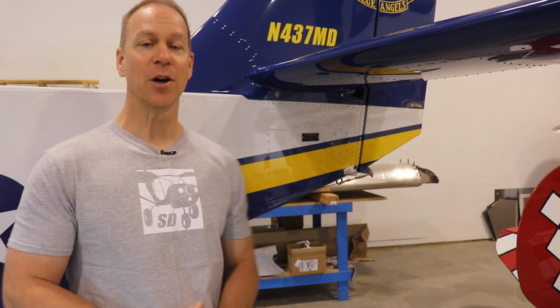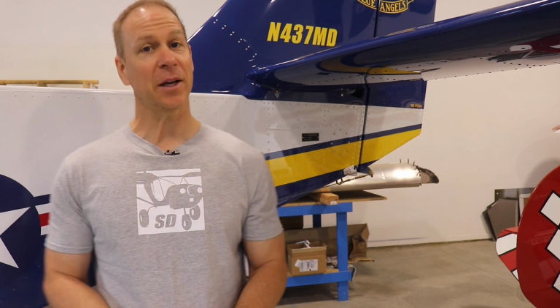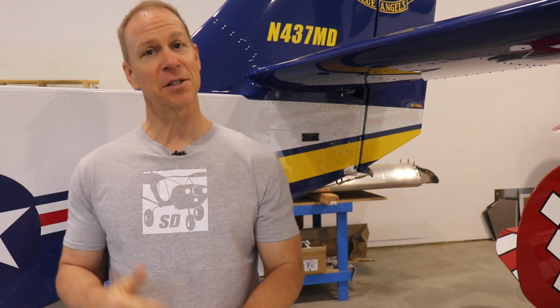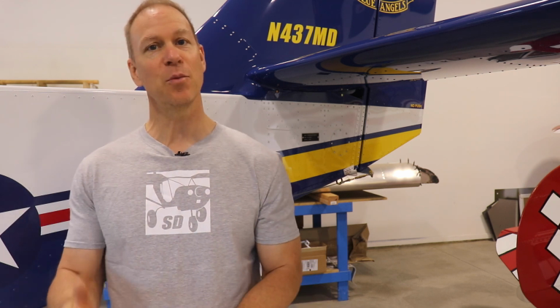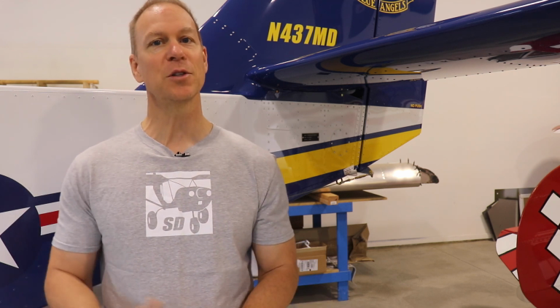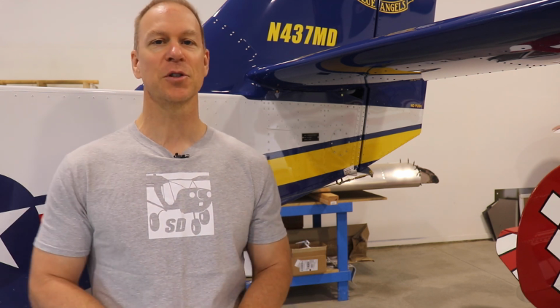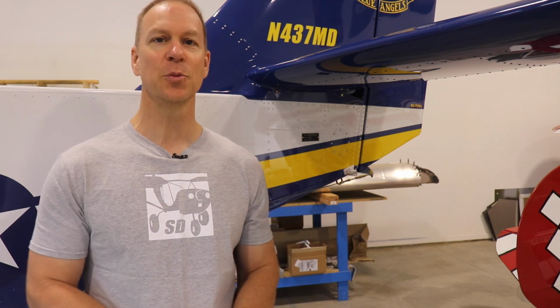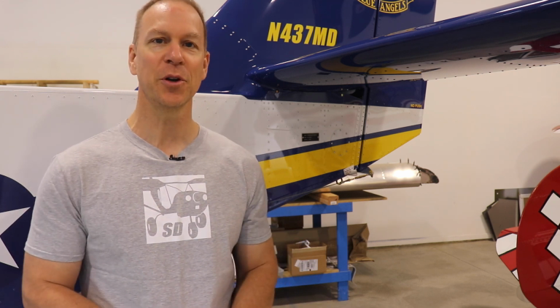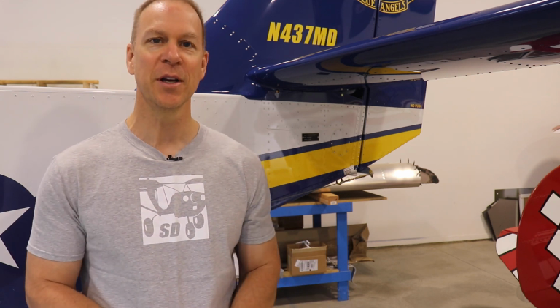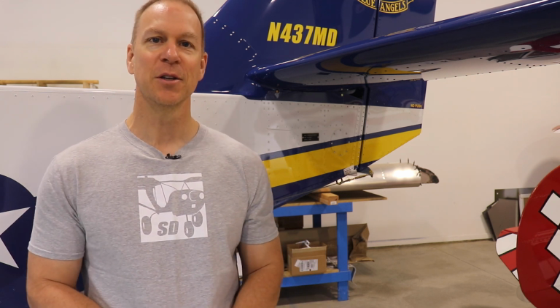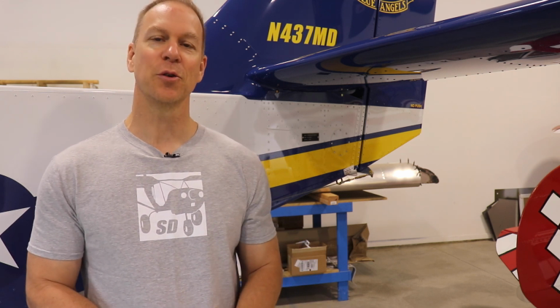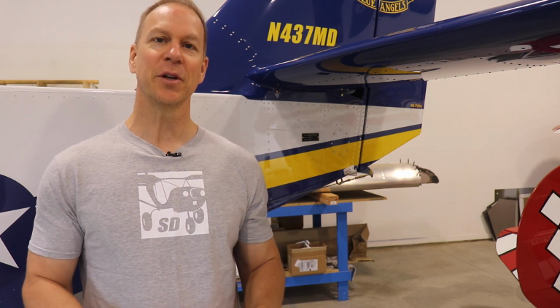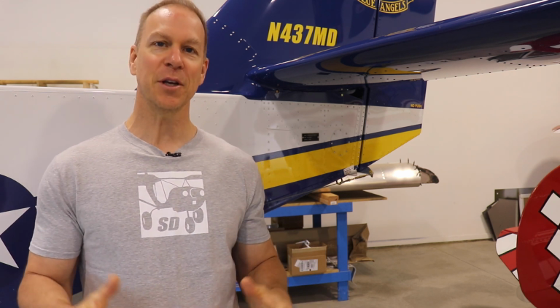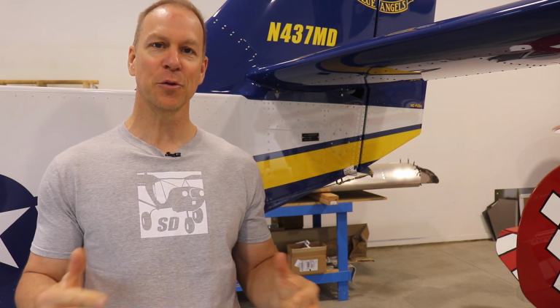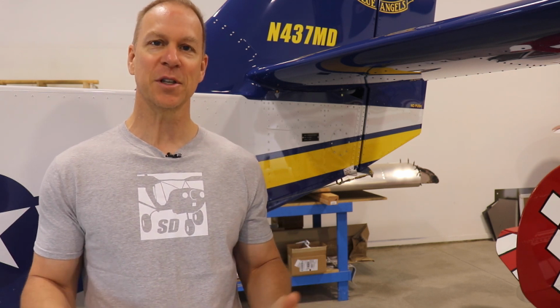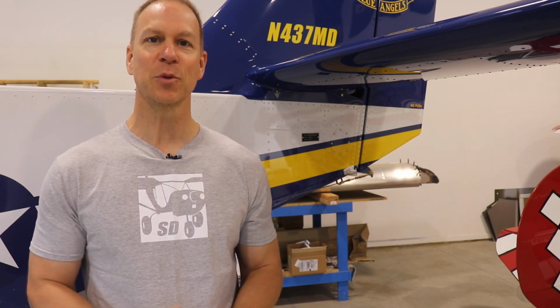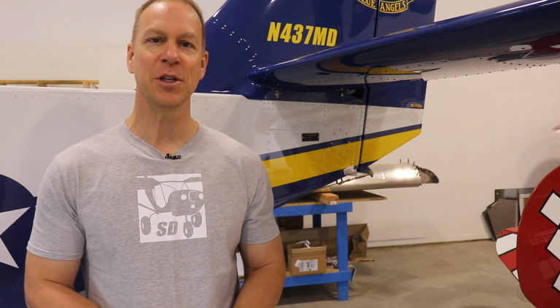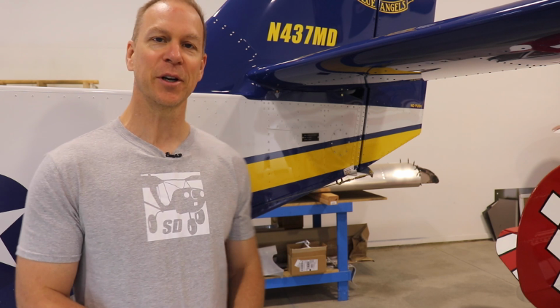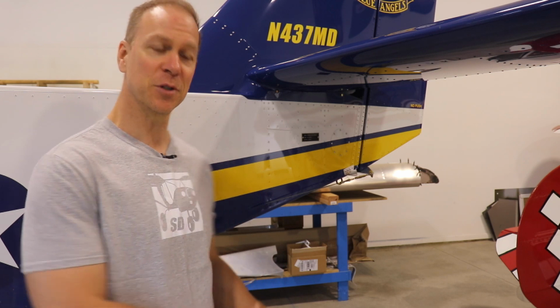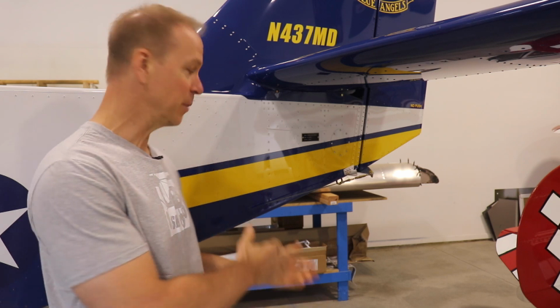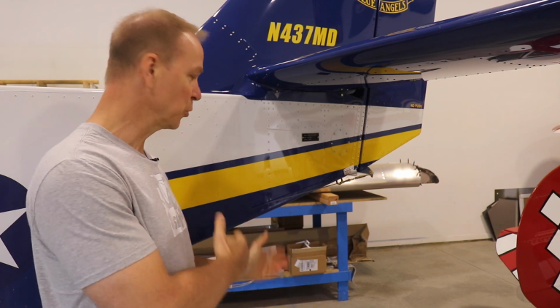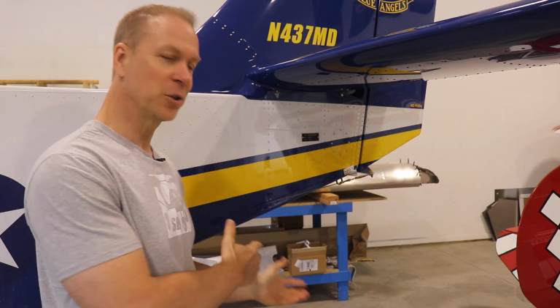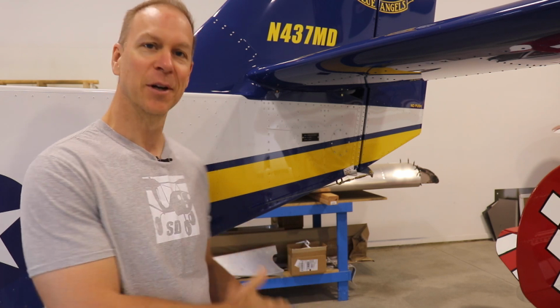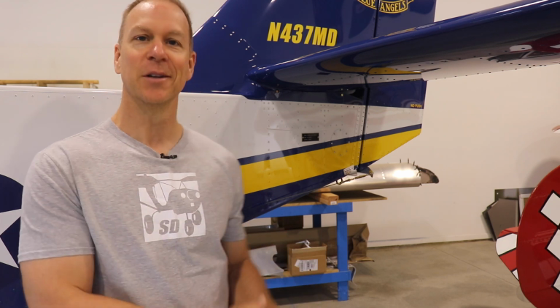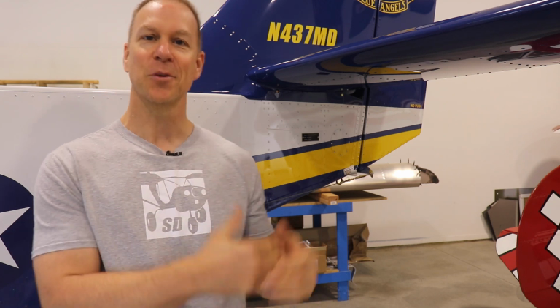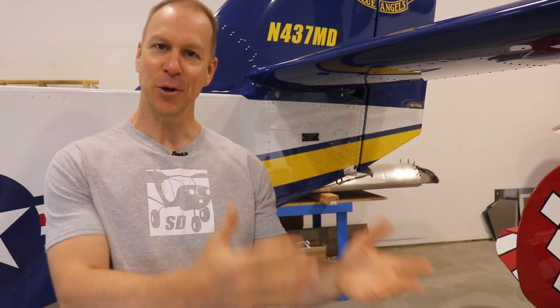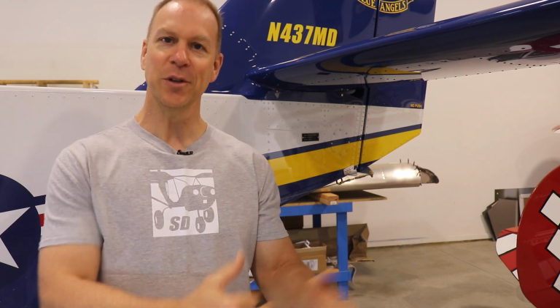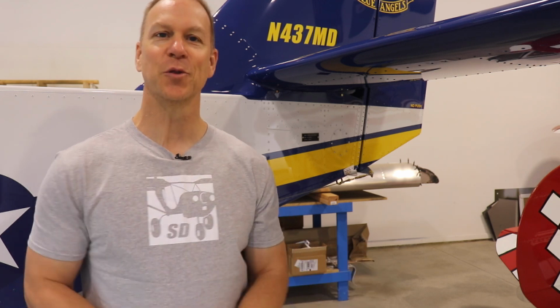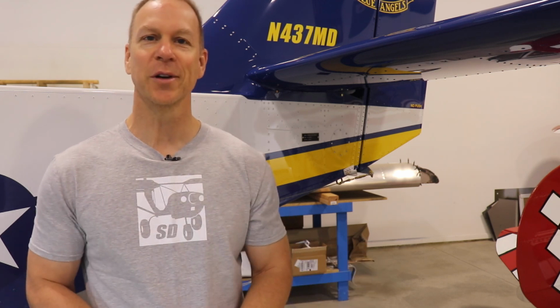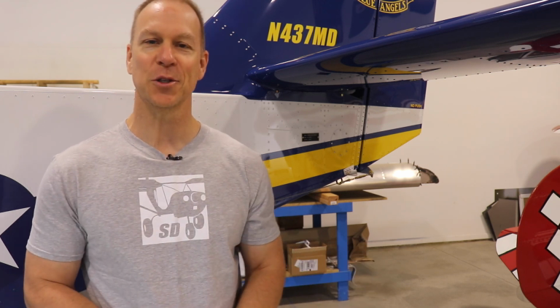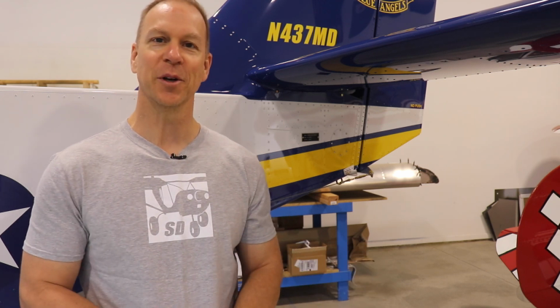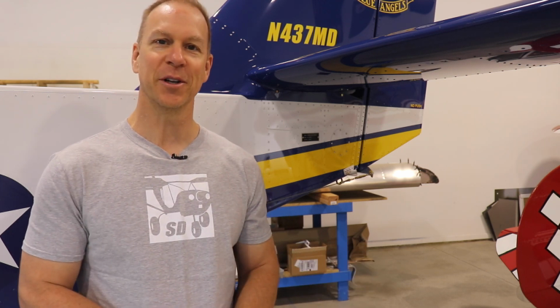Now I'm making the same ones for the Super Duty, so I'm going to take you through the same procedure I used on my Cruiser to make new ones for the Super Duty.